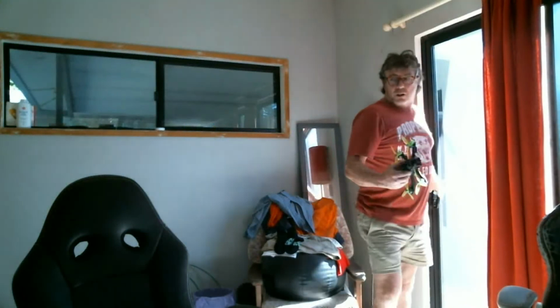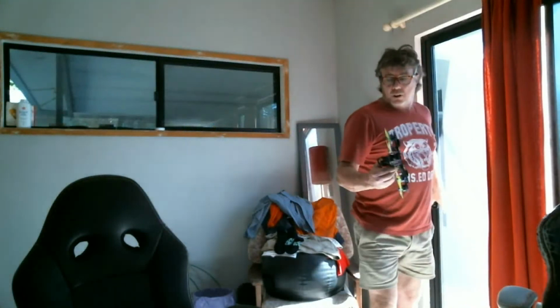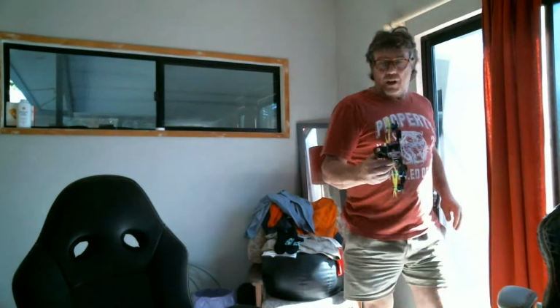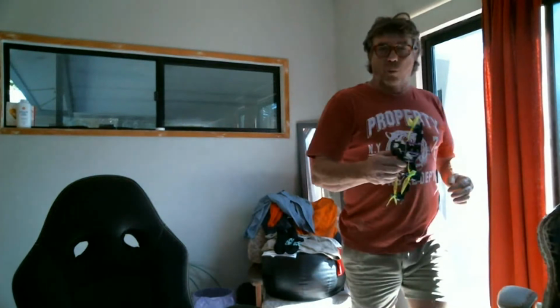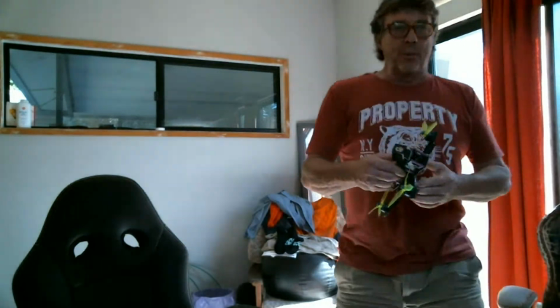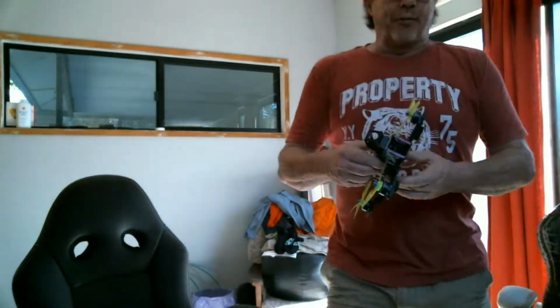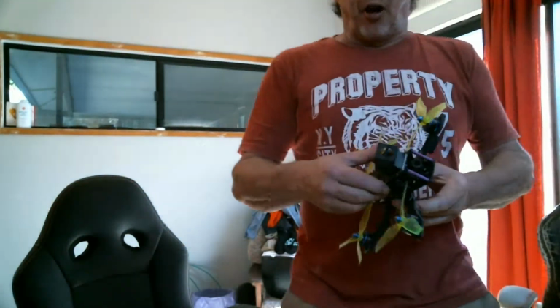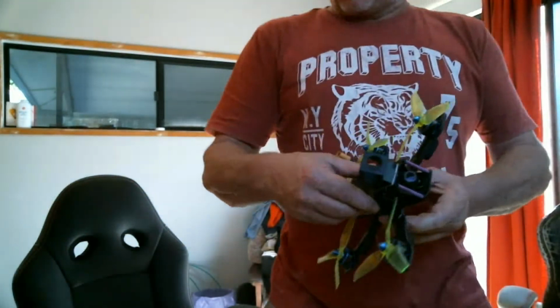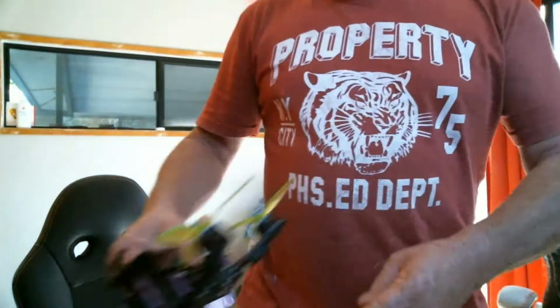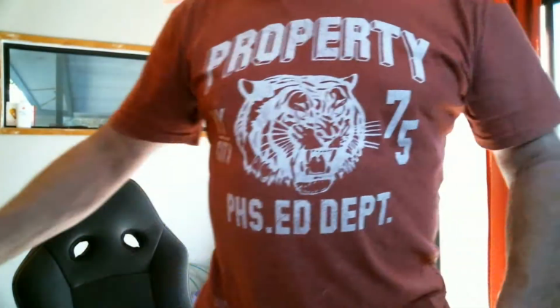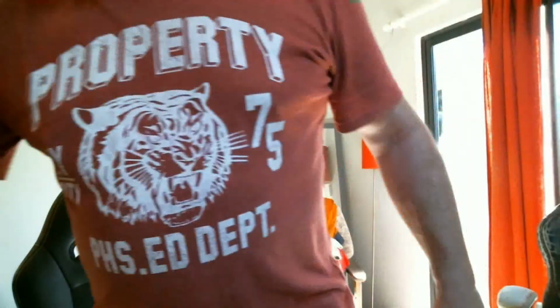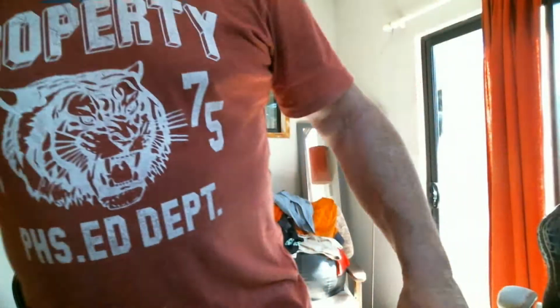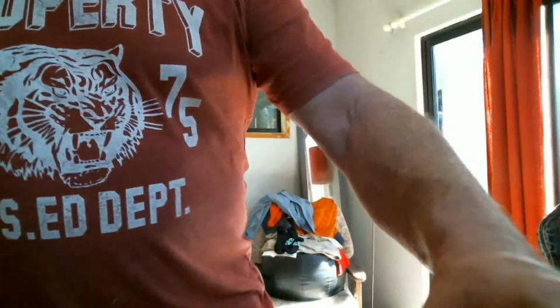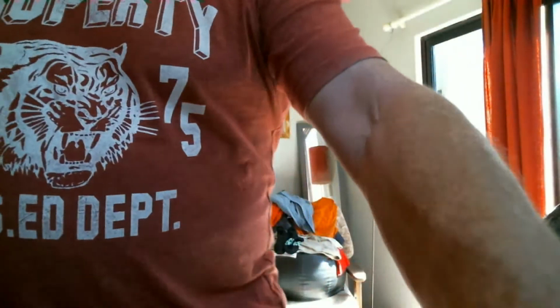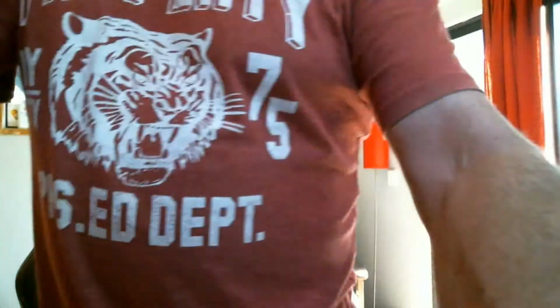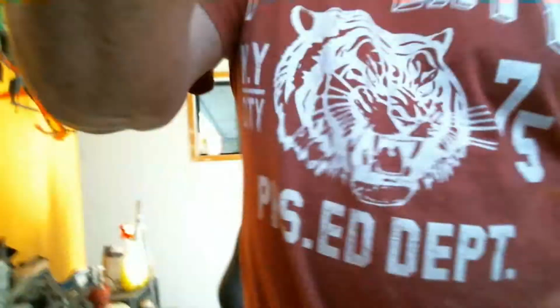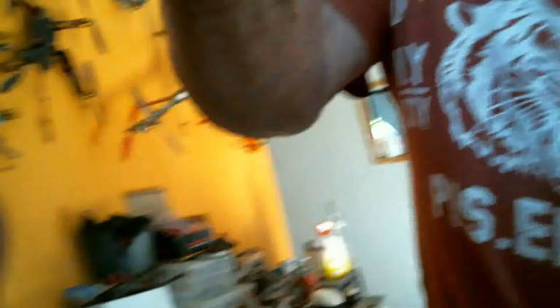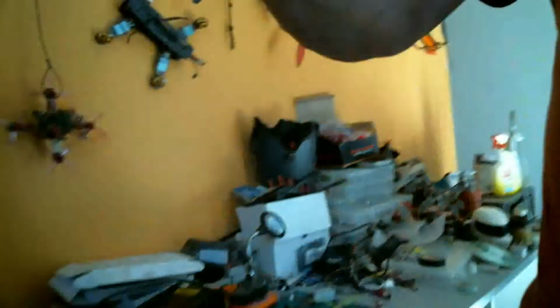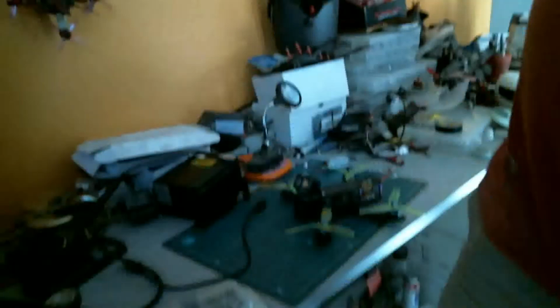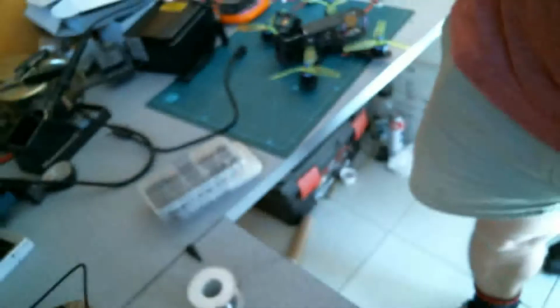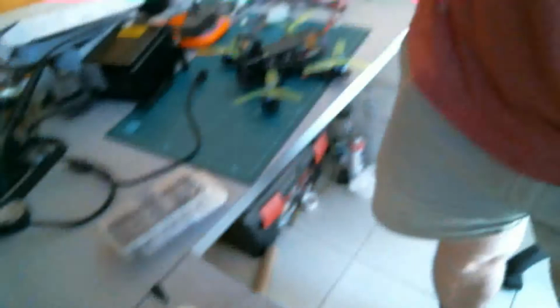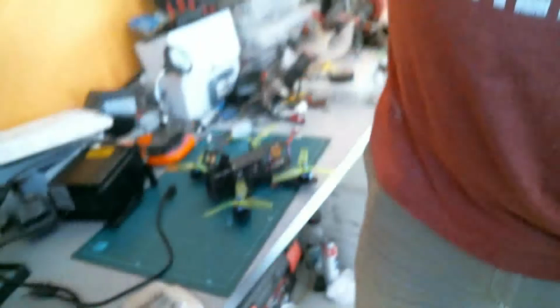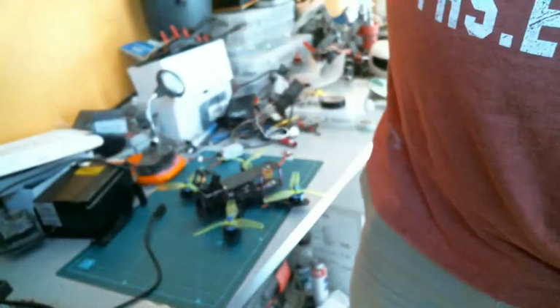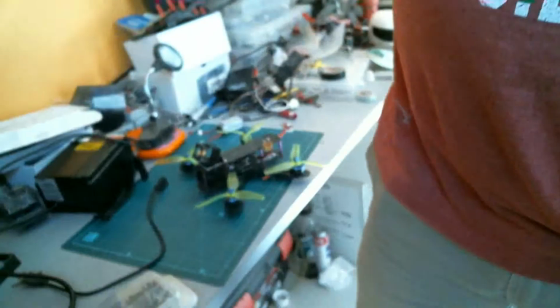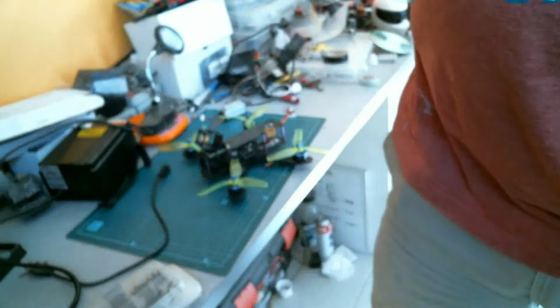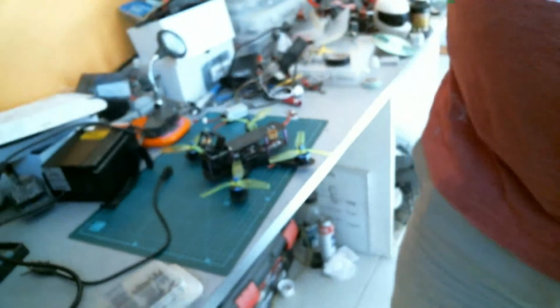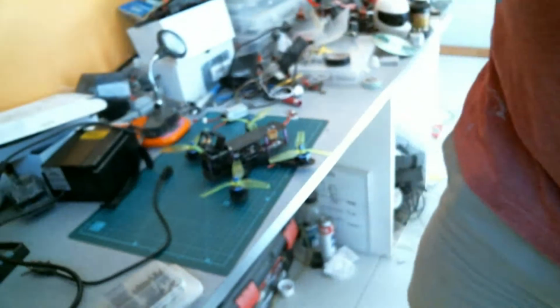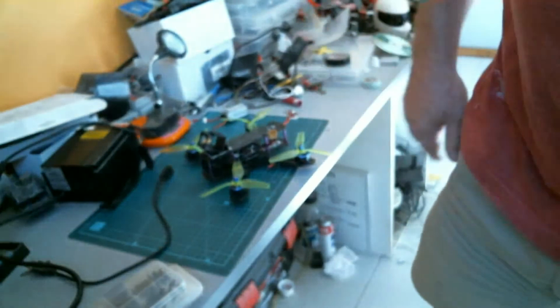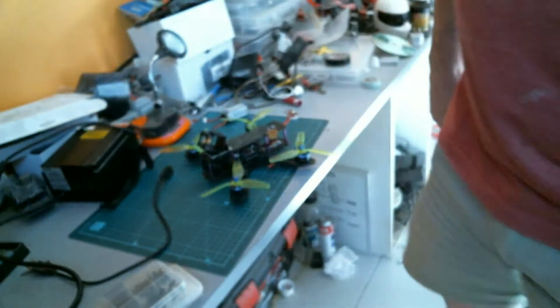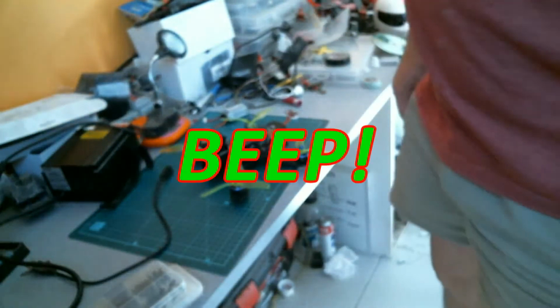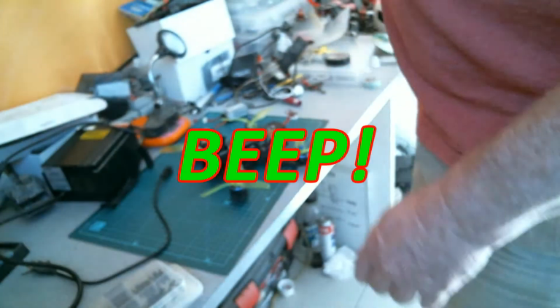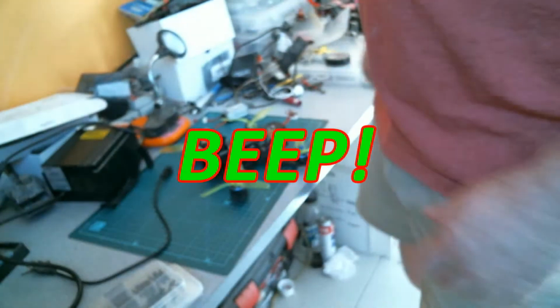Goddamn, one minute of flying, 15 minutes of trying to find your goddamn quad.